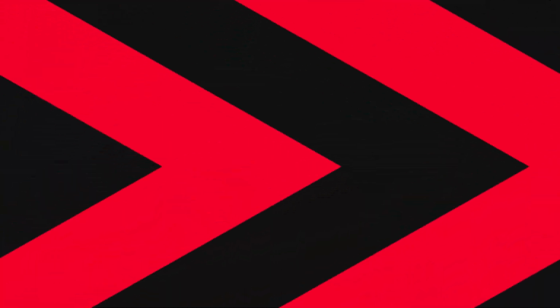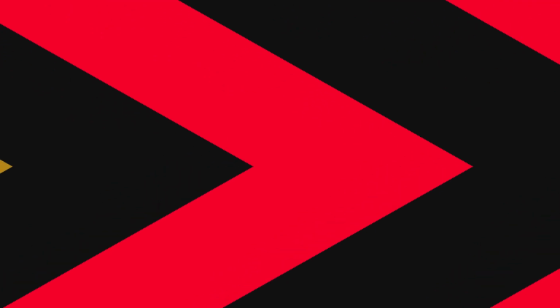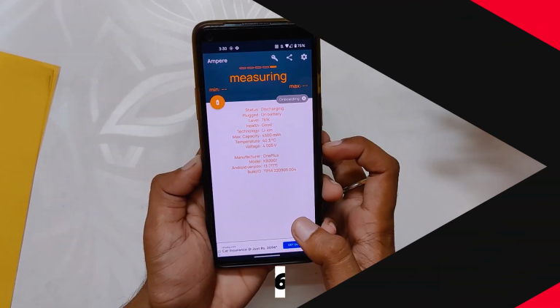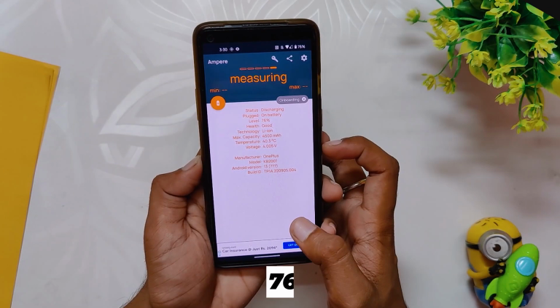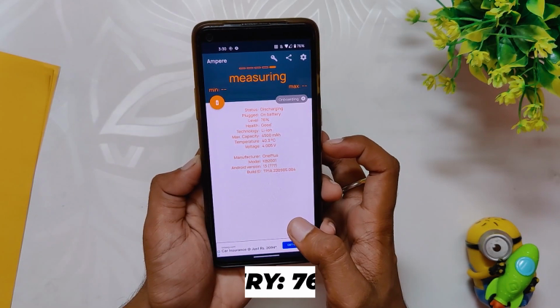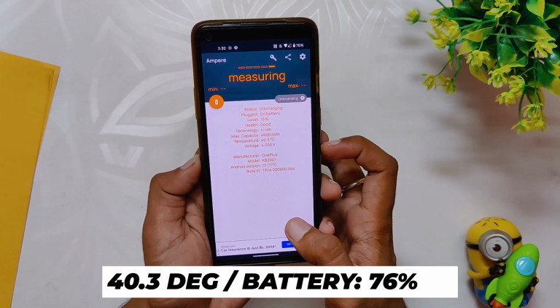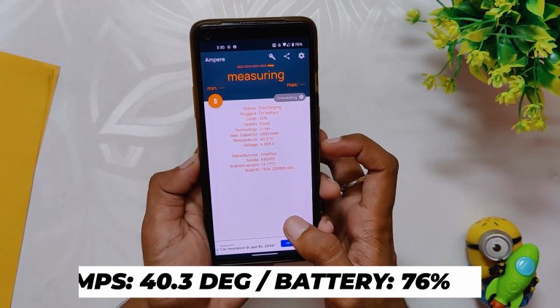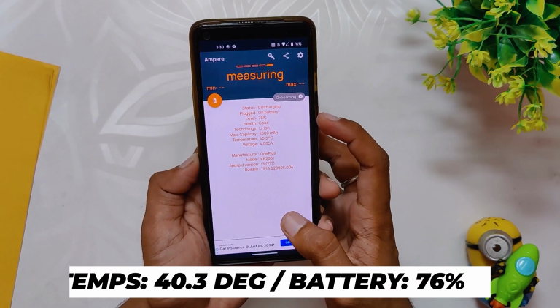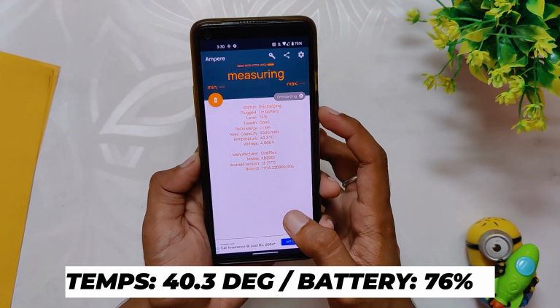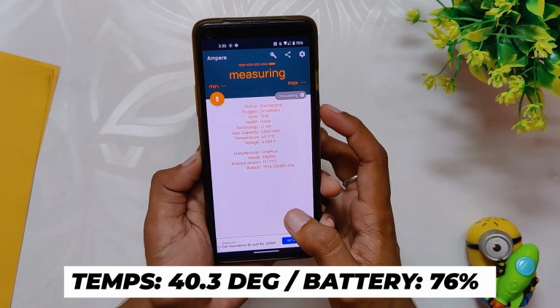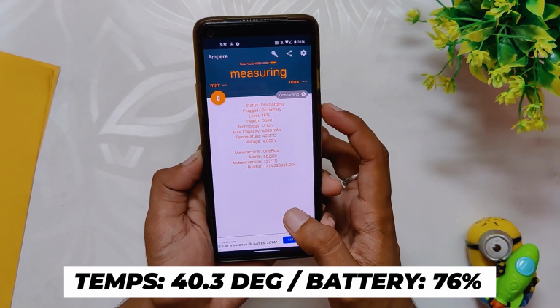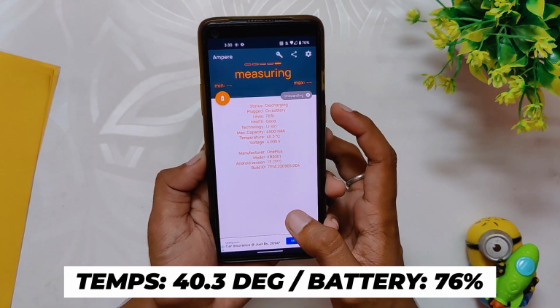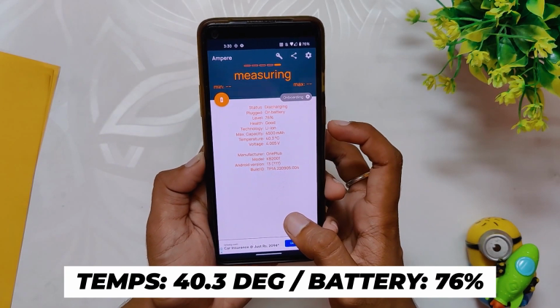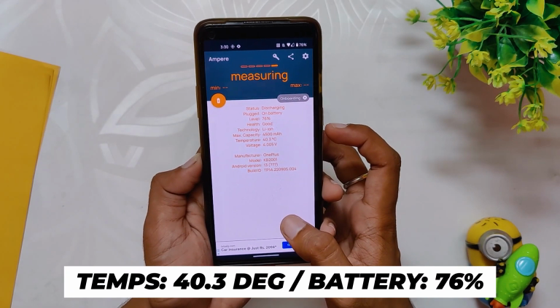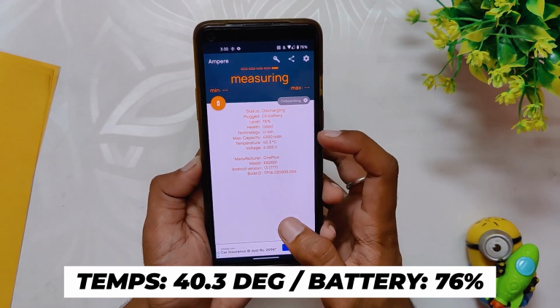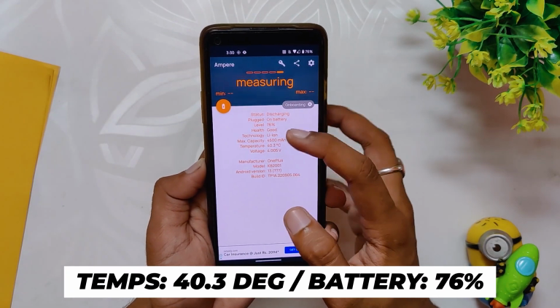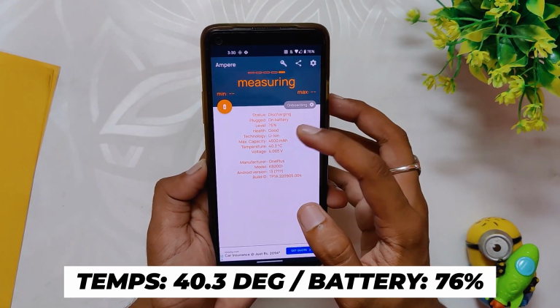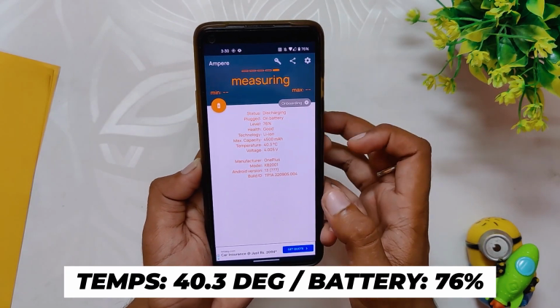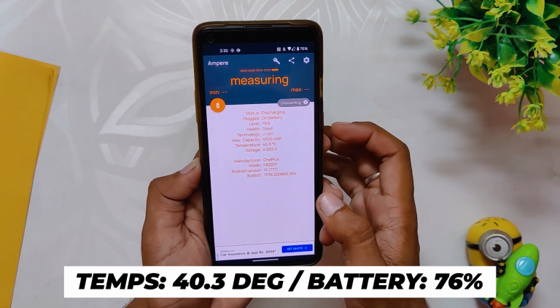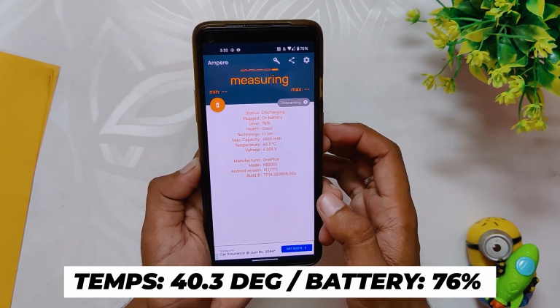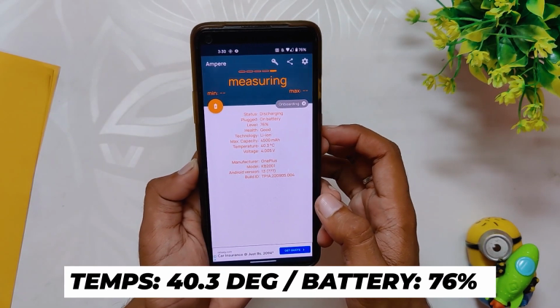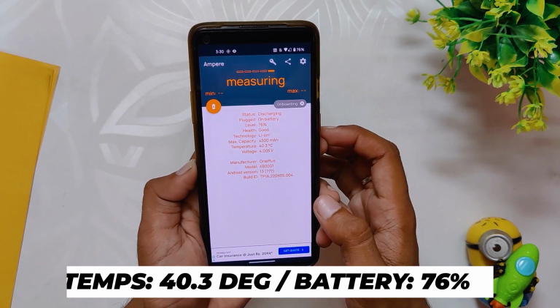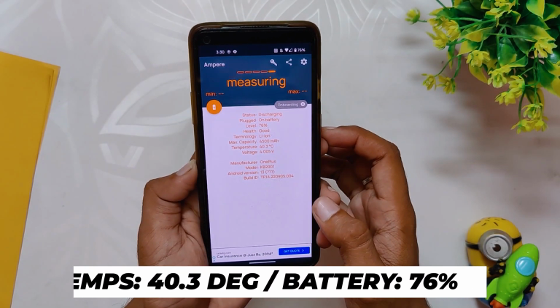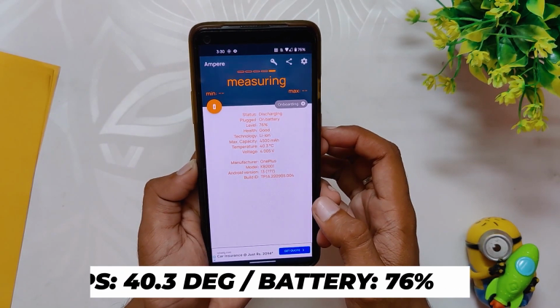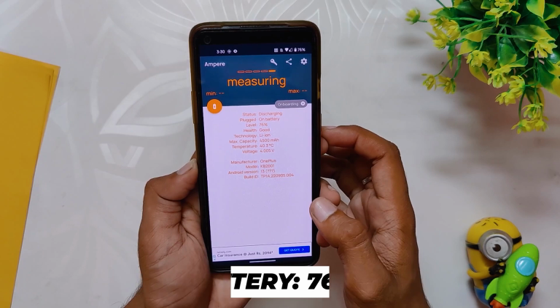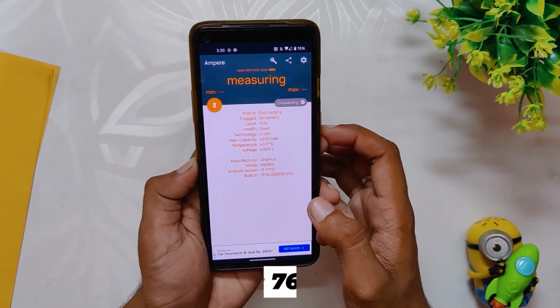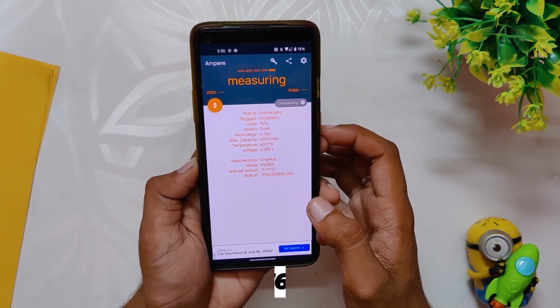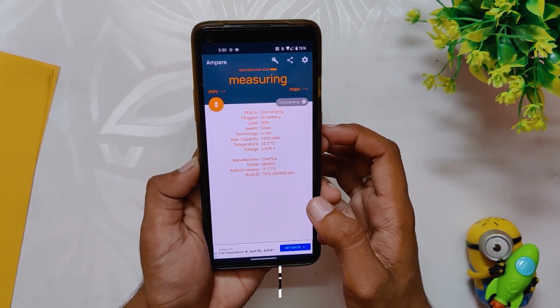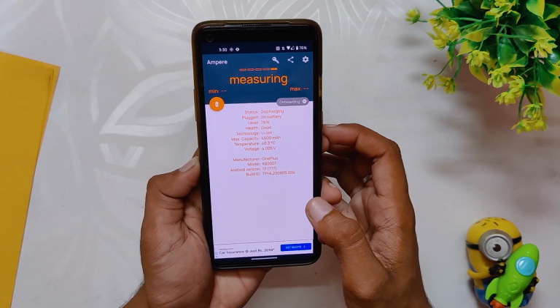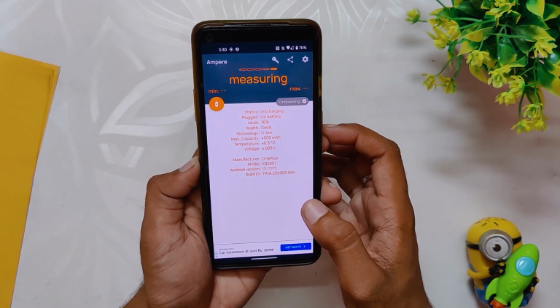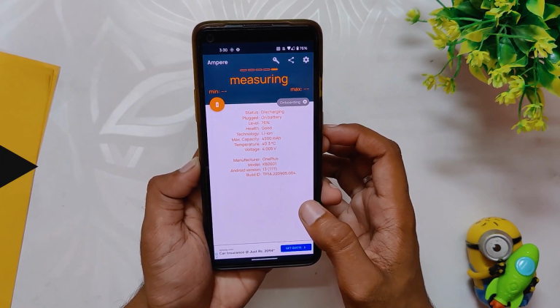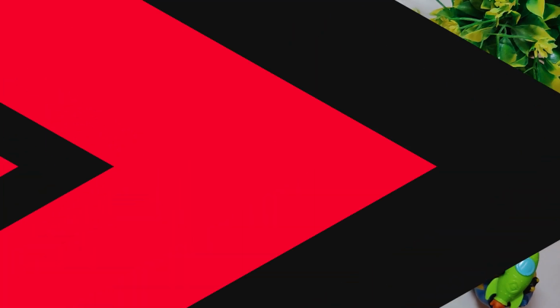After this game, the battery dropped to 76% and the temps rose to 40.3 degrees. The gameplay was again very smooth.